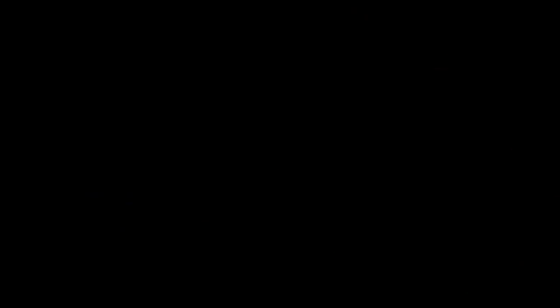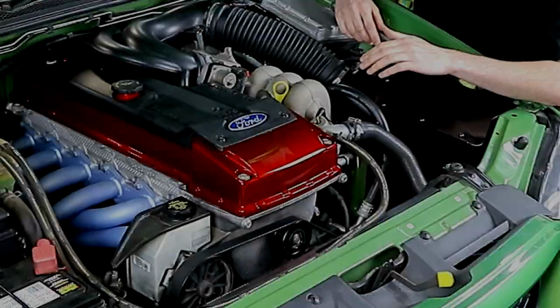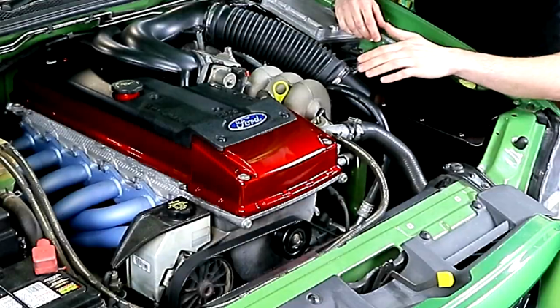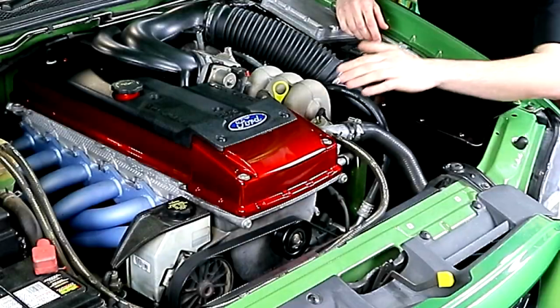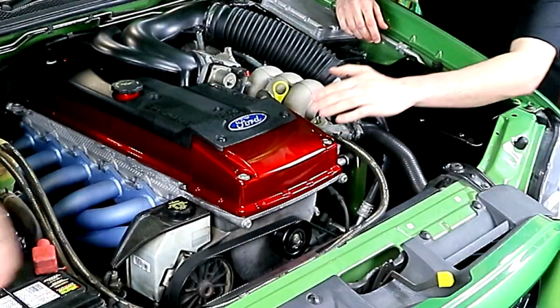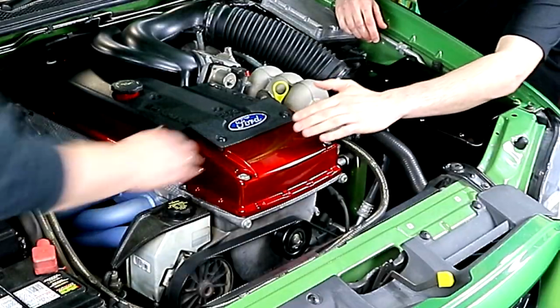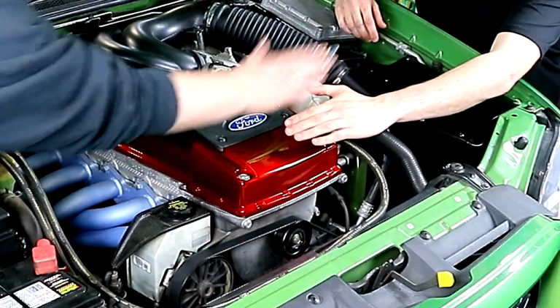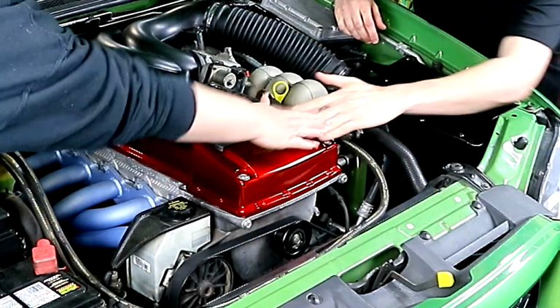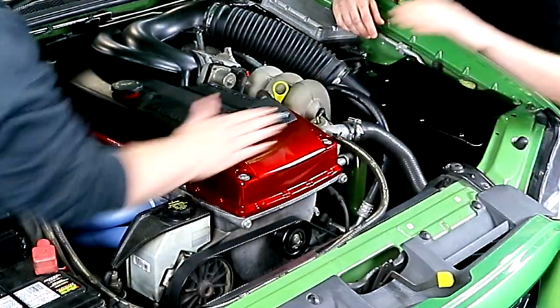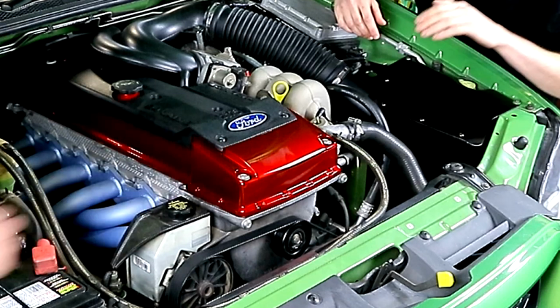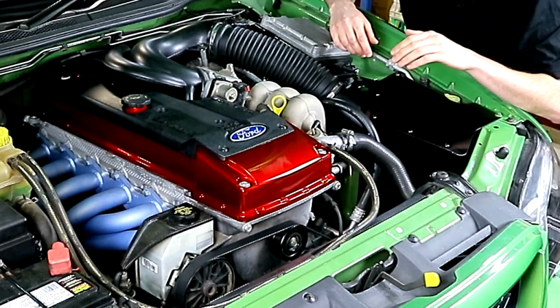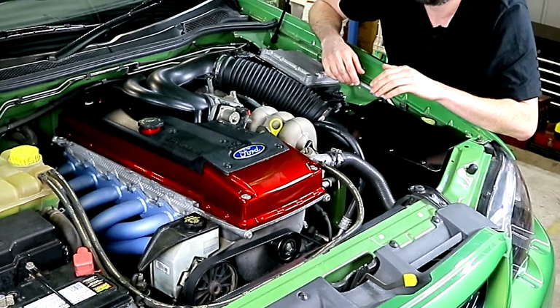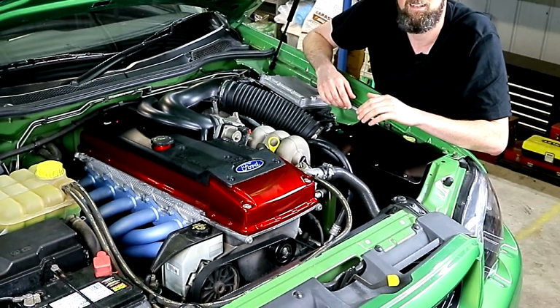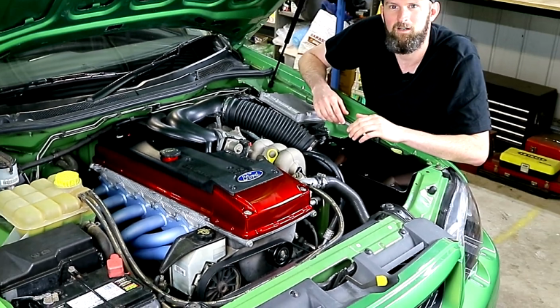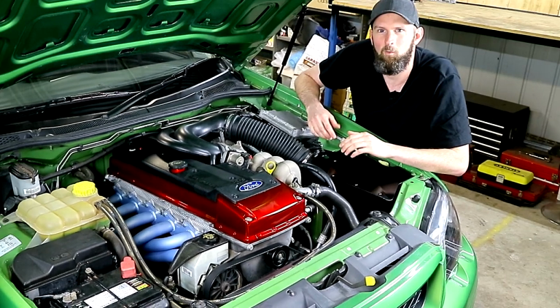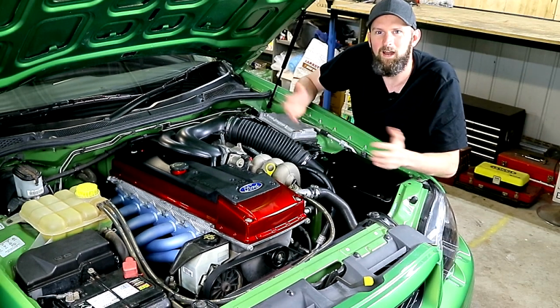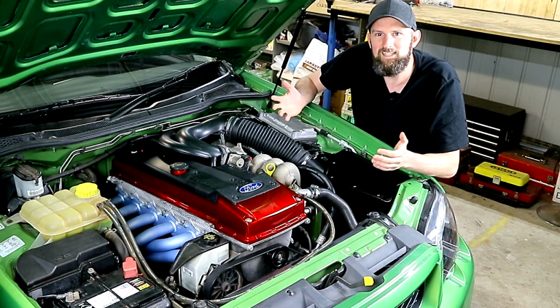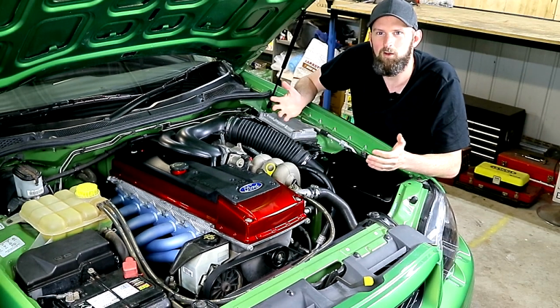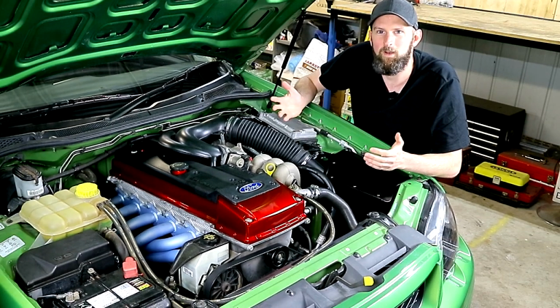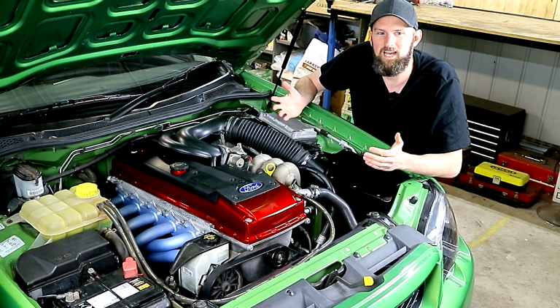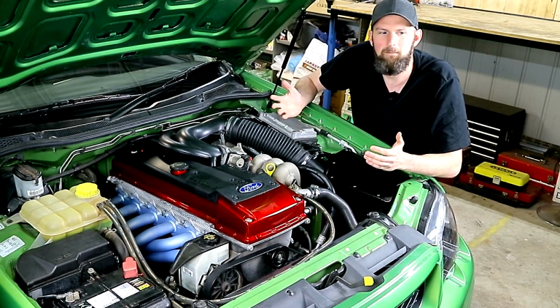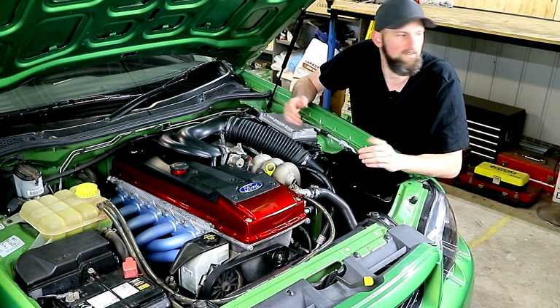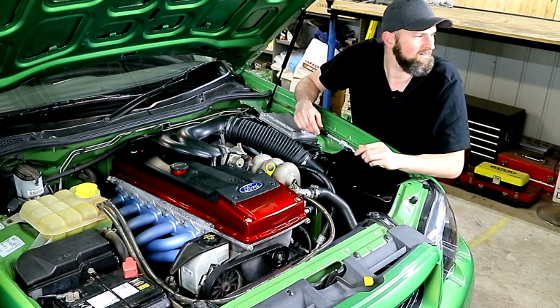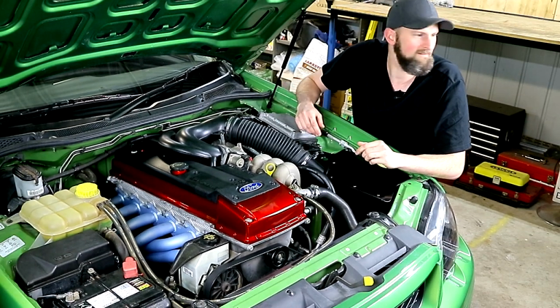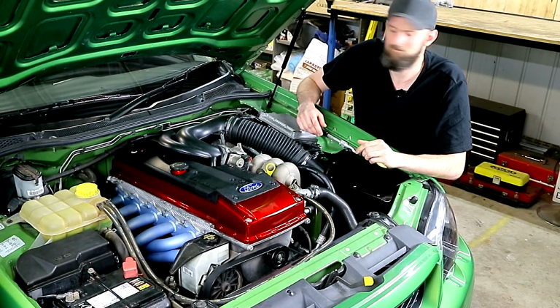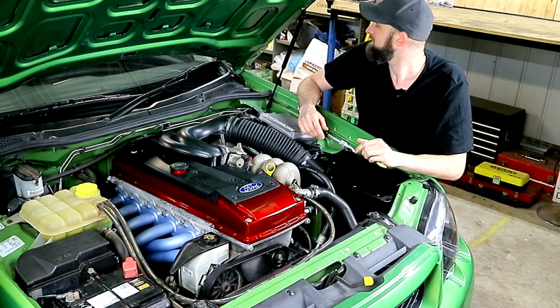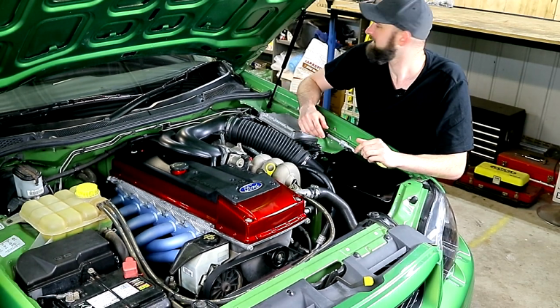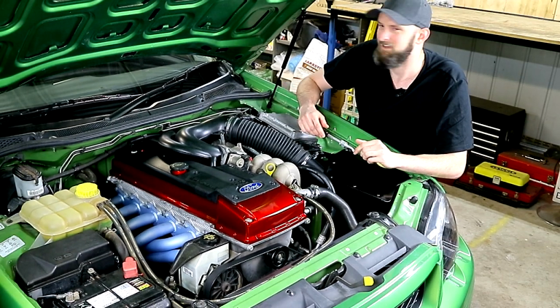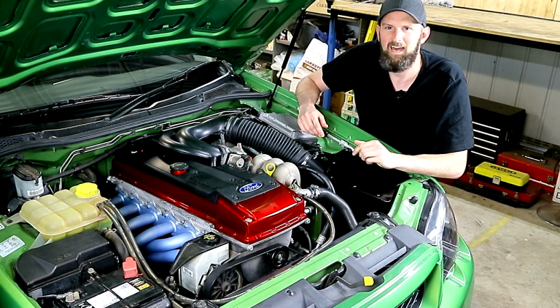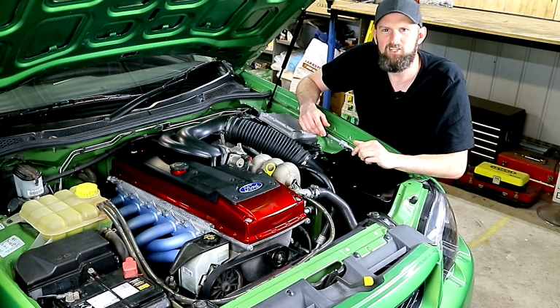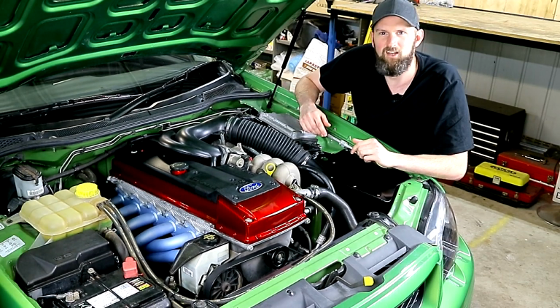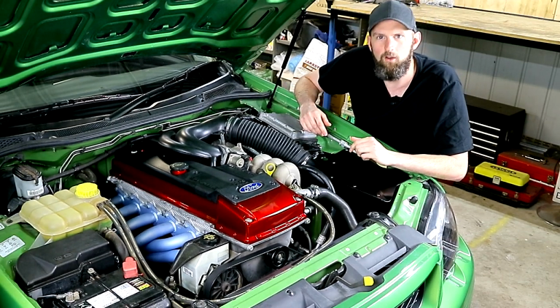Ooh, shiny. Don't touch that! Why does that always happen? How does she know?